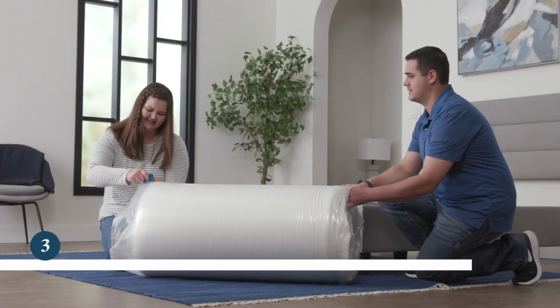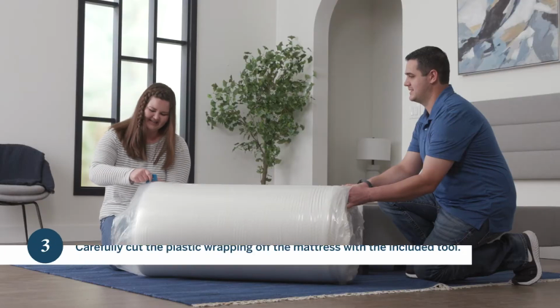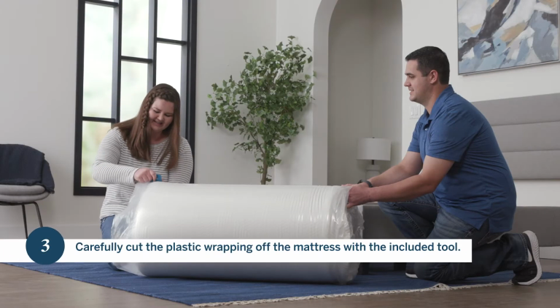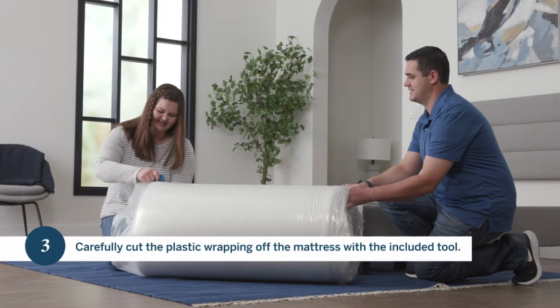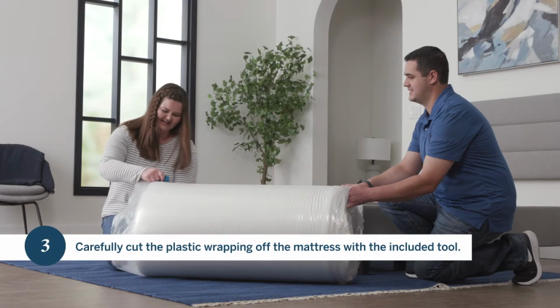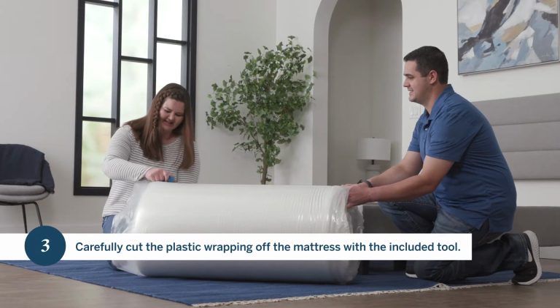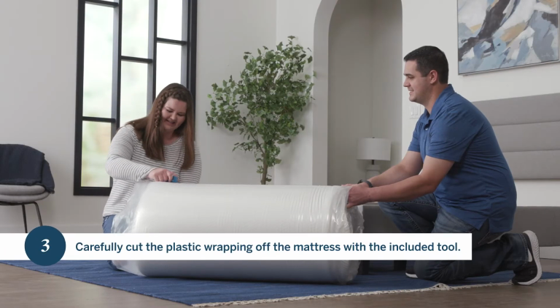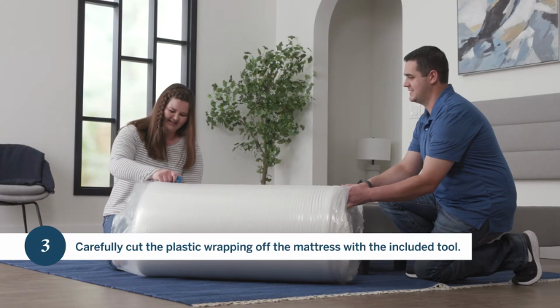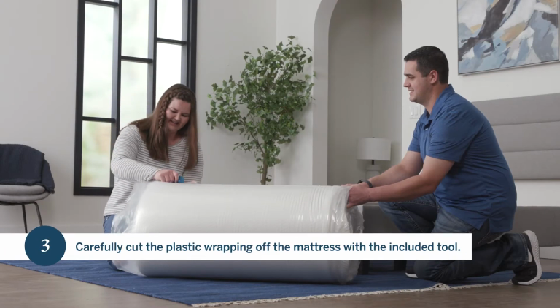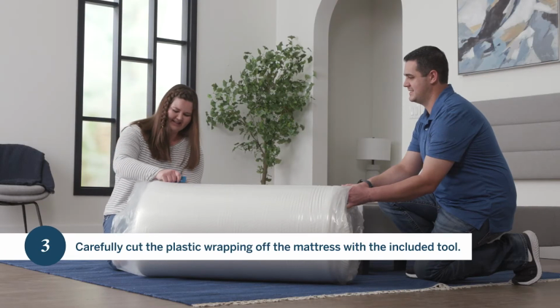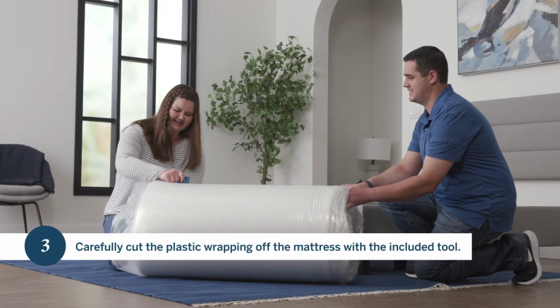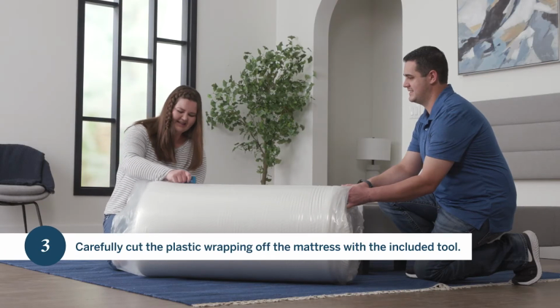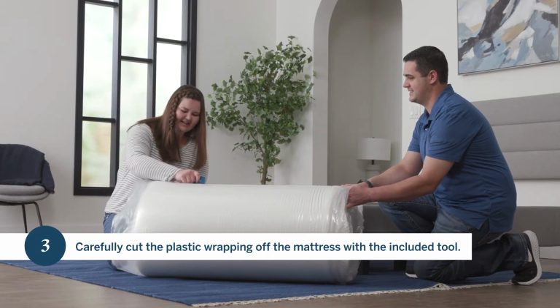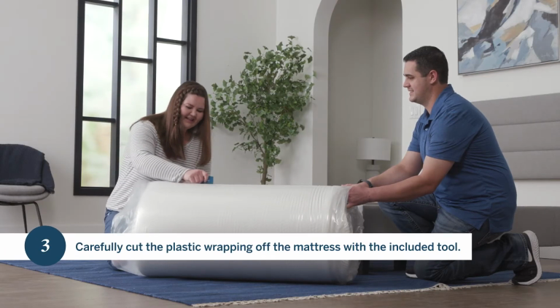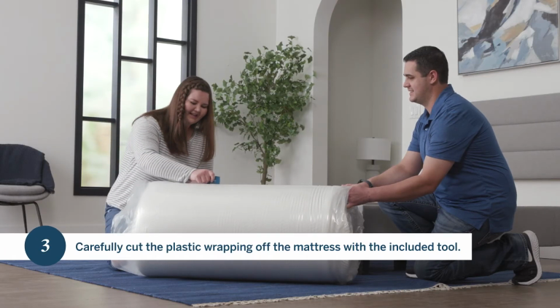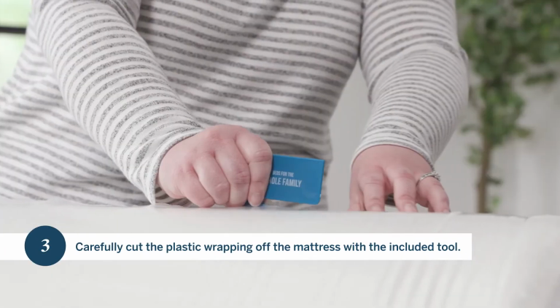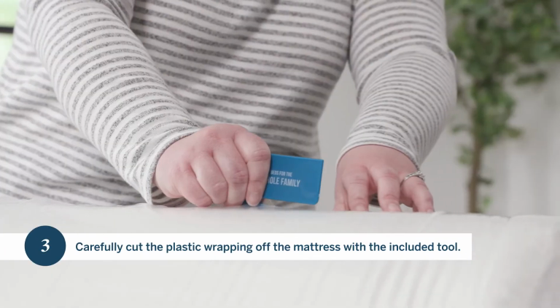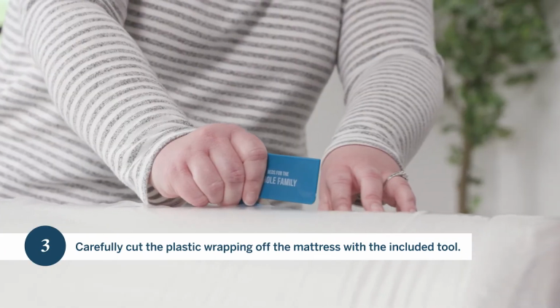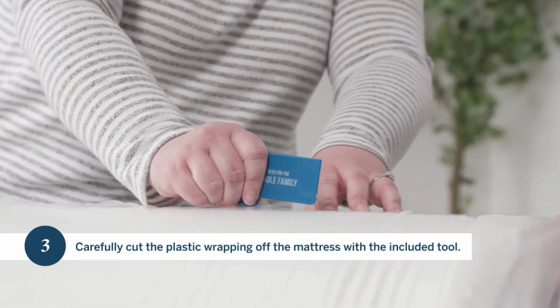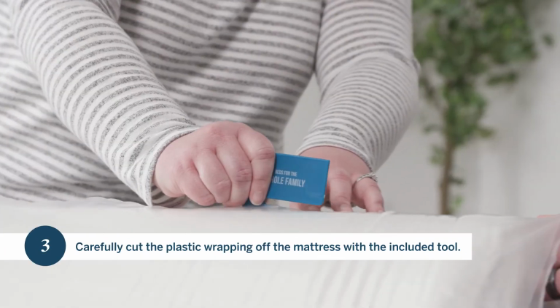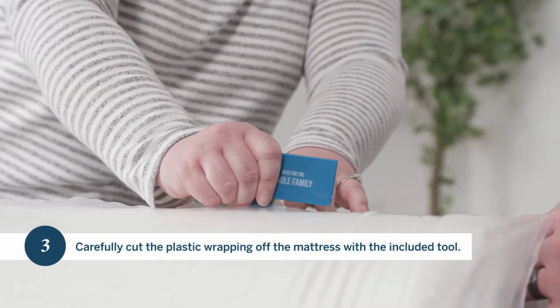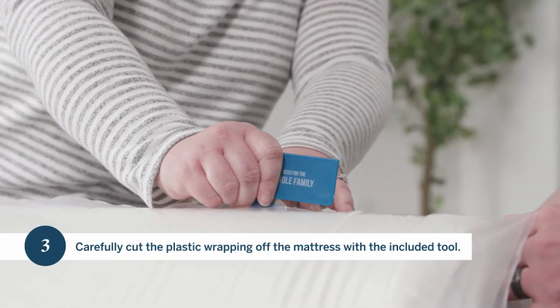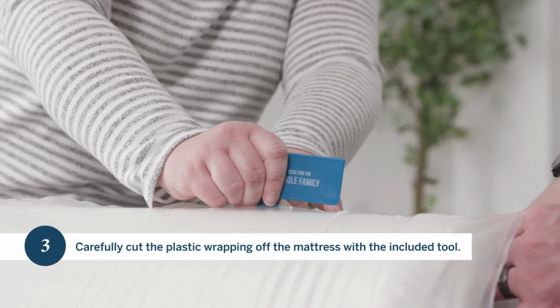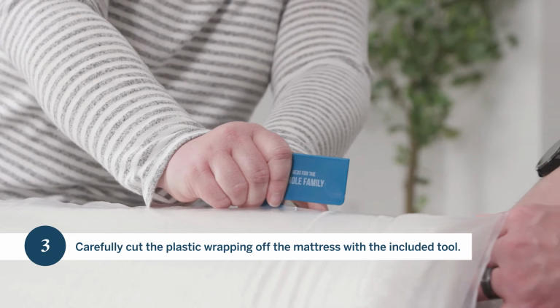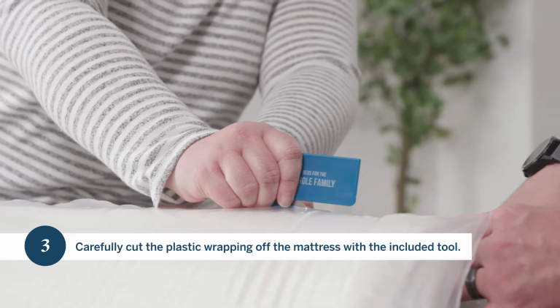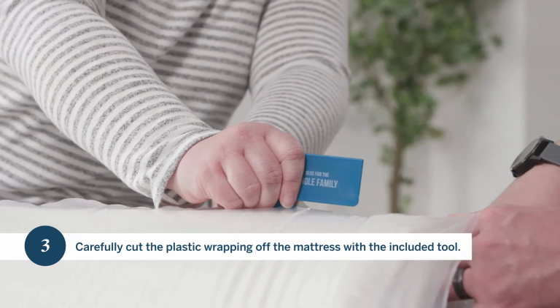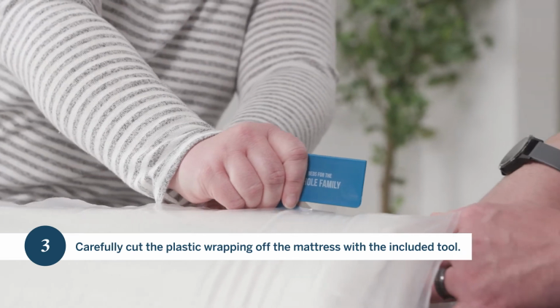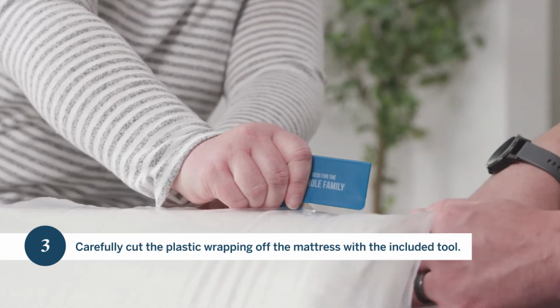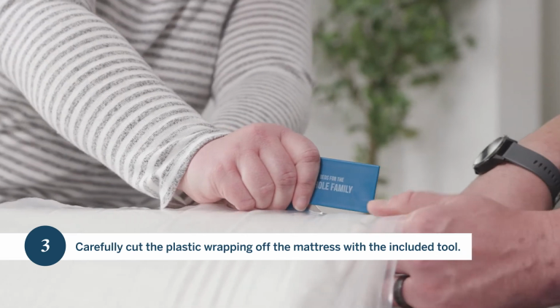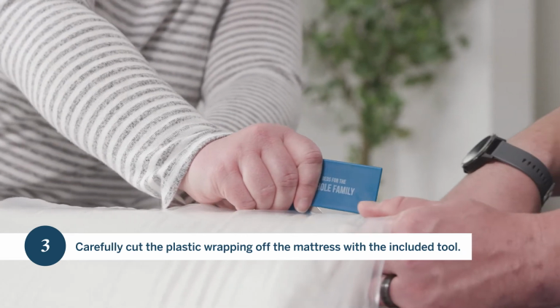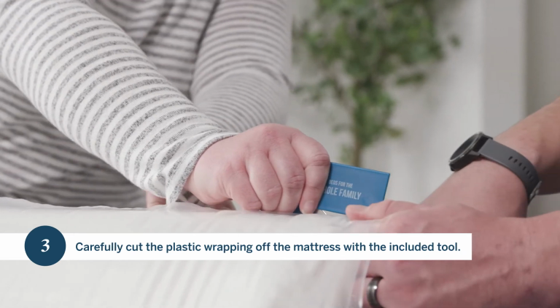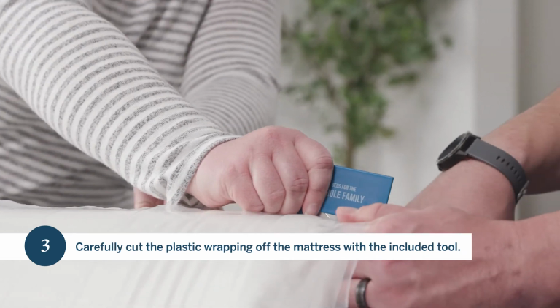Step three, carefully cut the plastic wrapping off the mattress with the included tool.